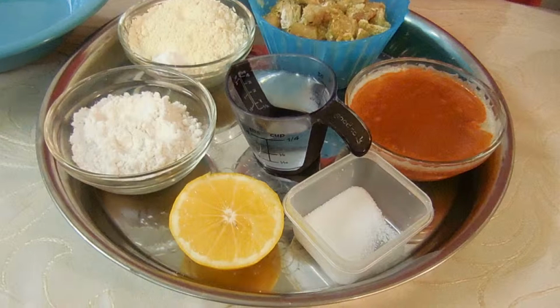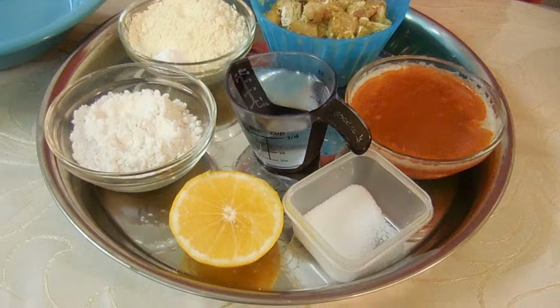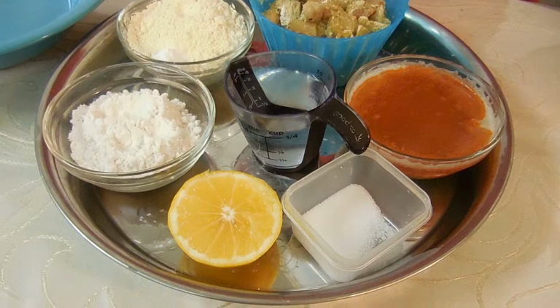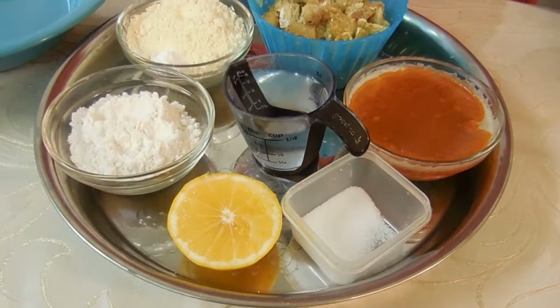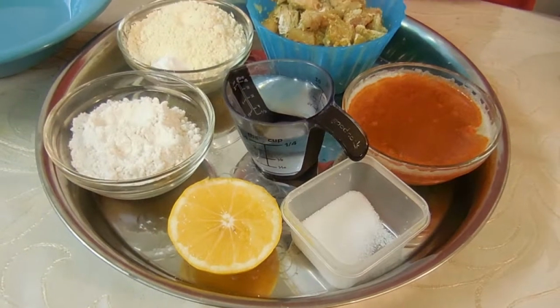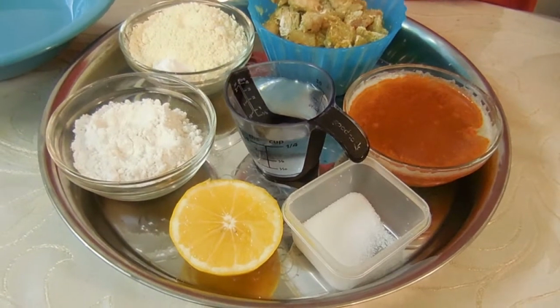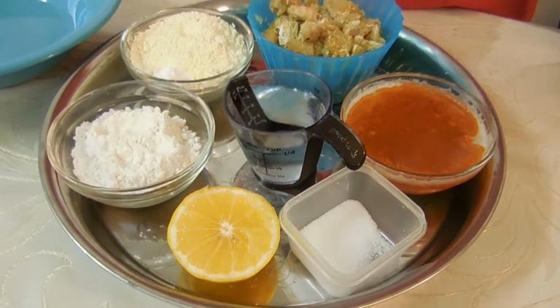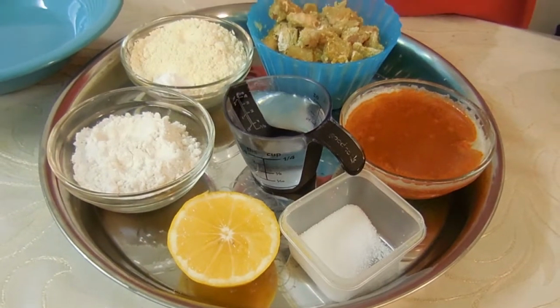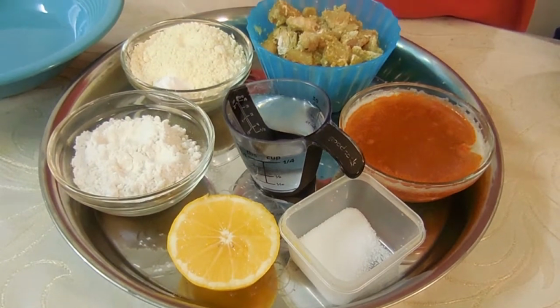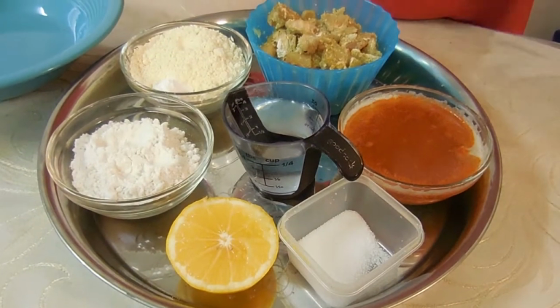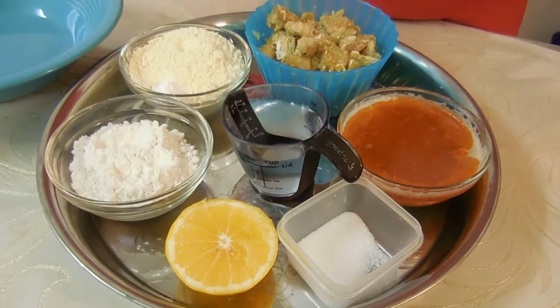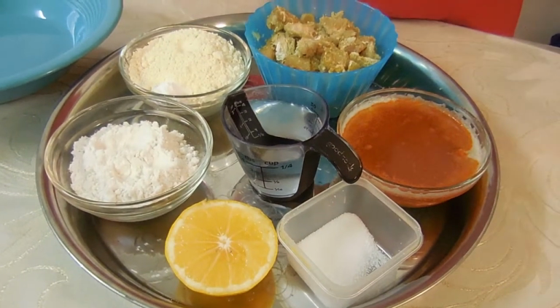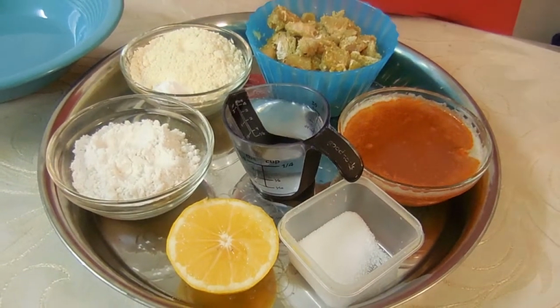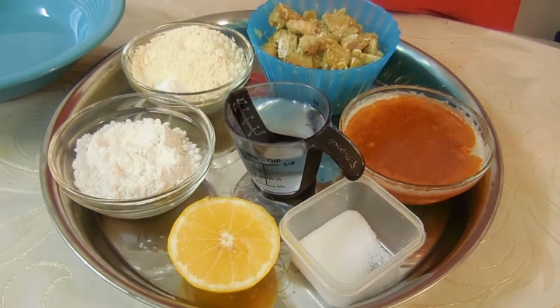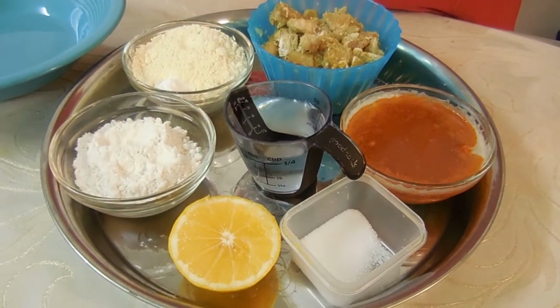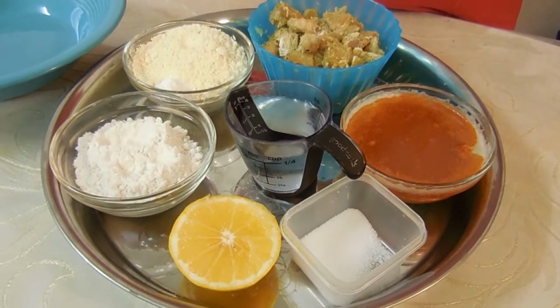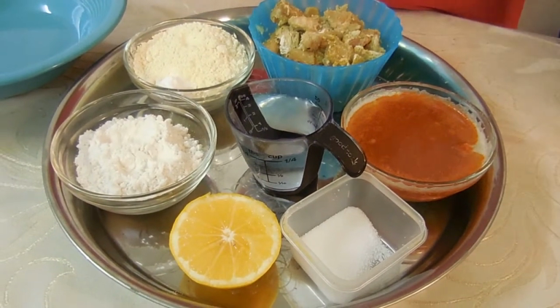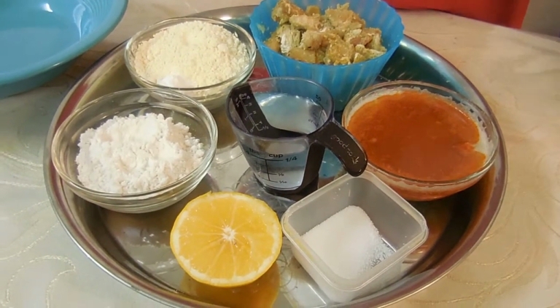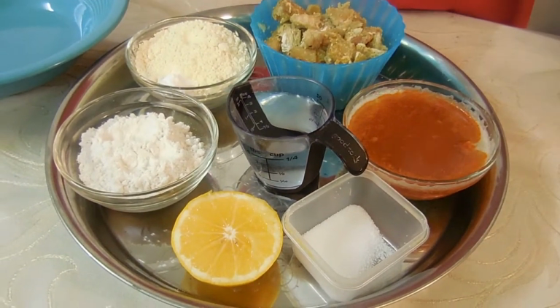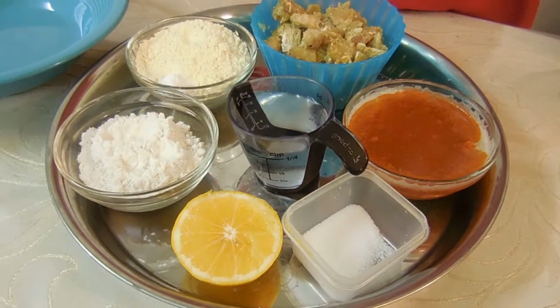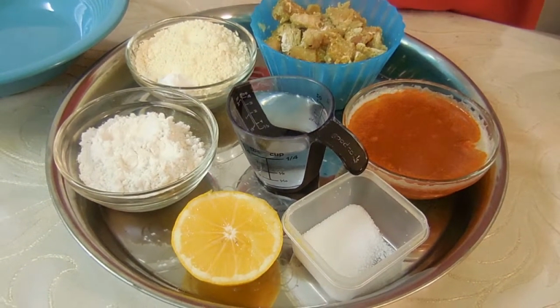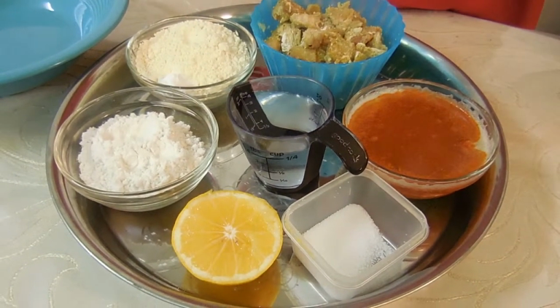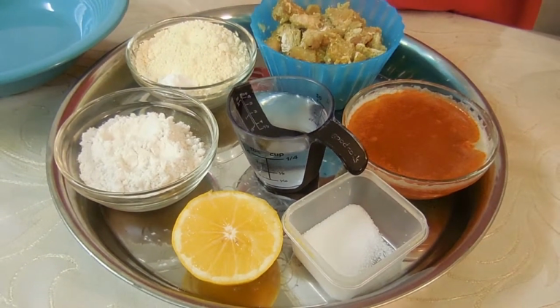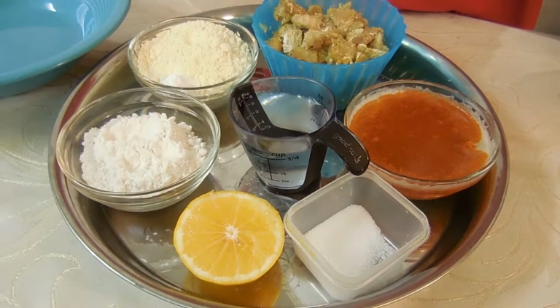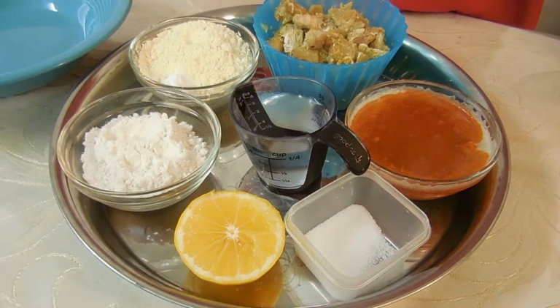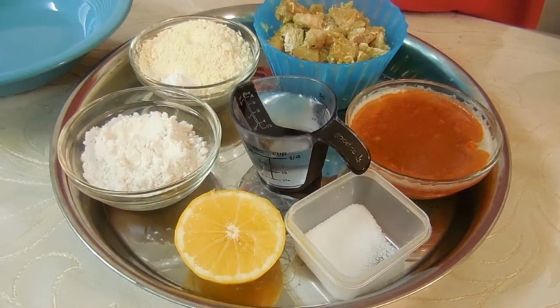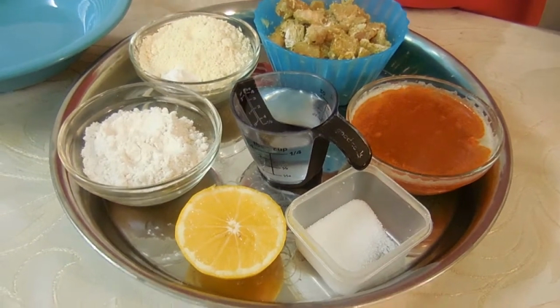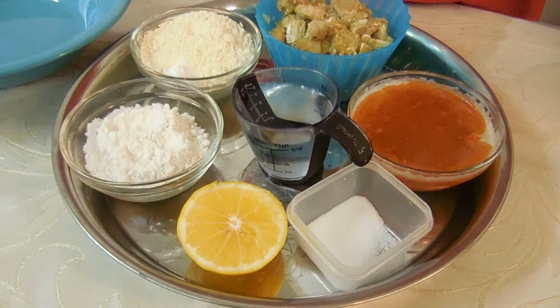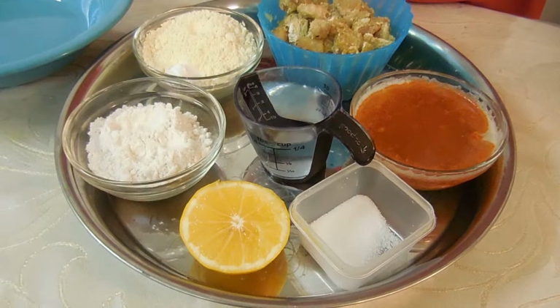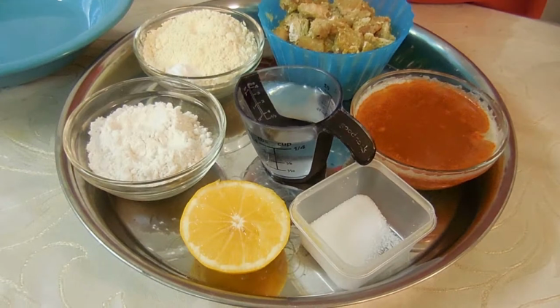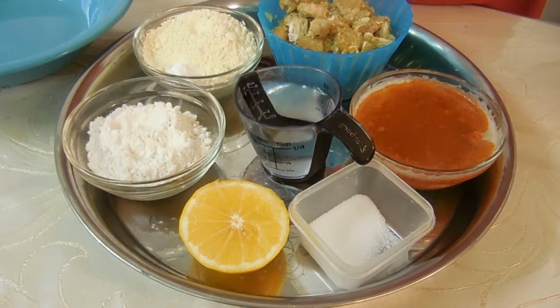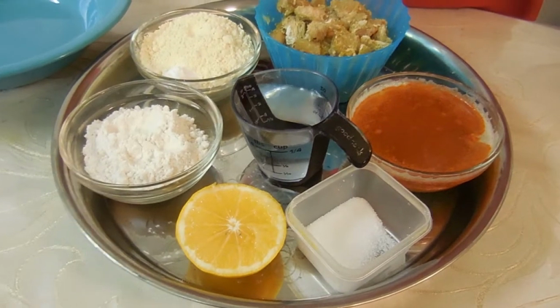Hey guys, I'm Mother Daughter Everyday. Today we're making Bangladeshi popcorn chicken. So let's get started.